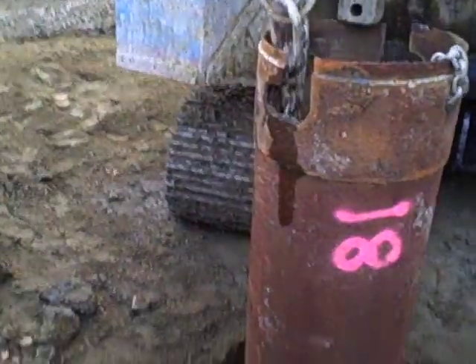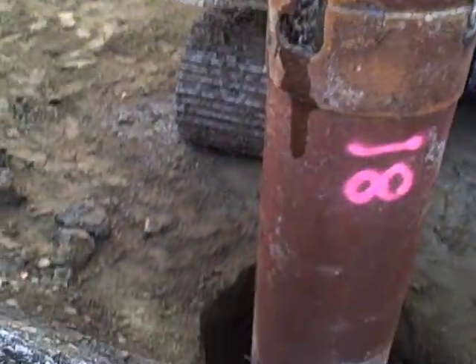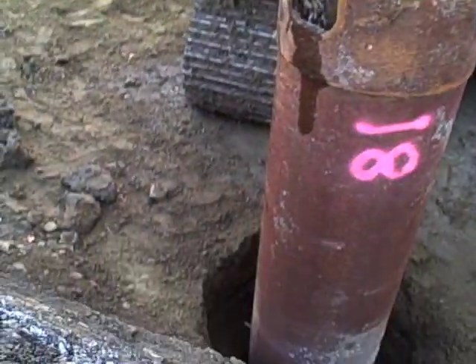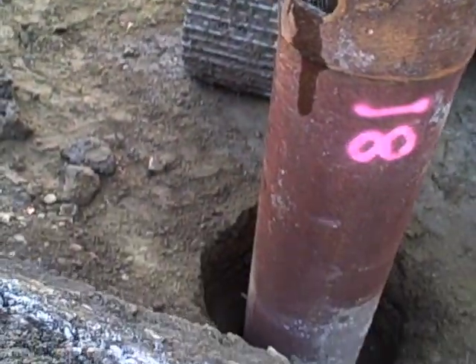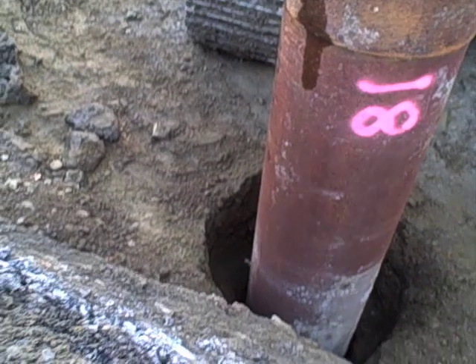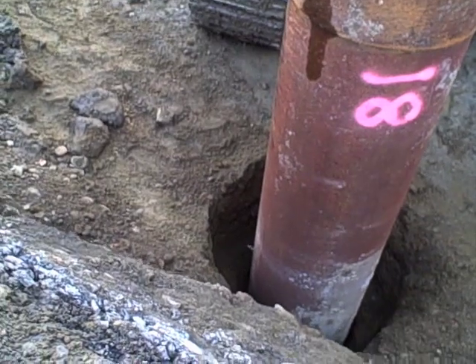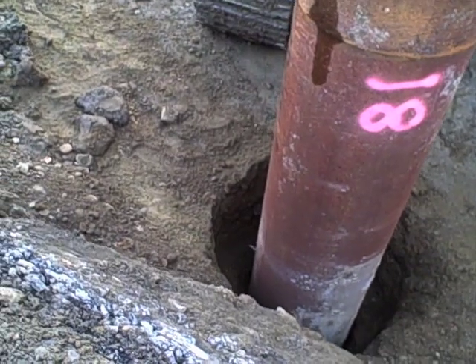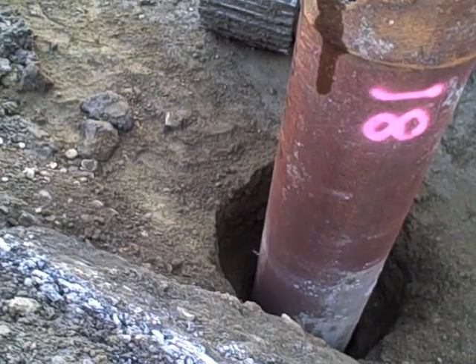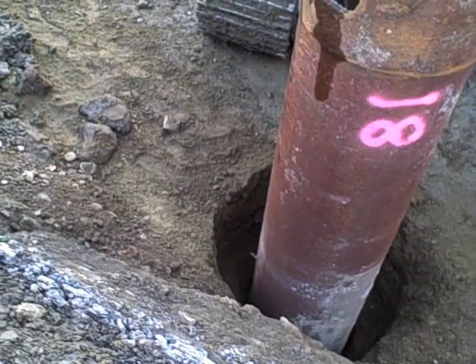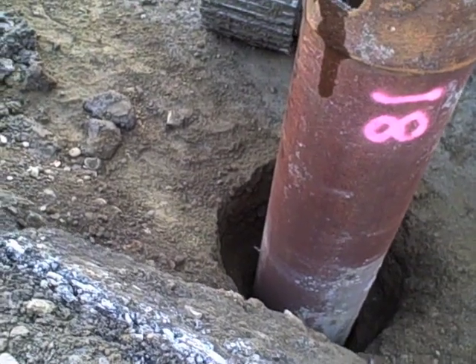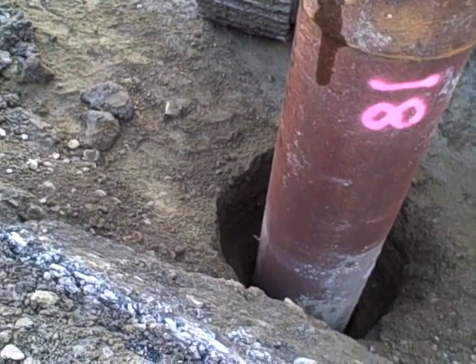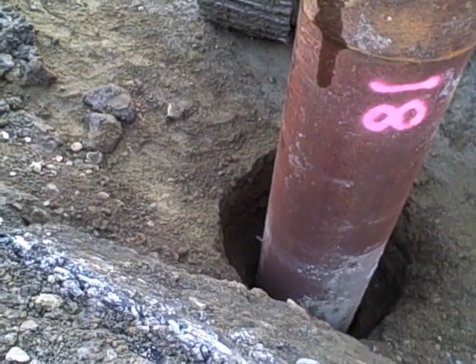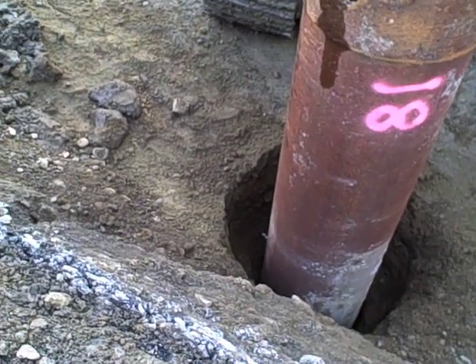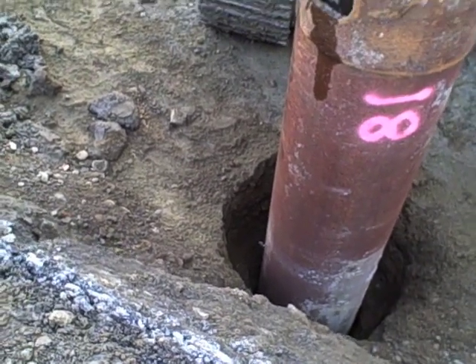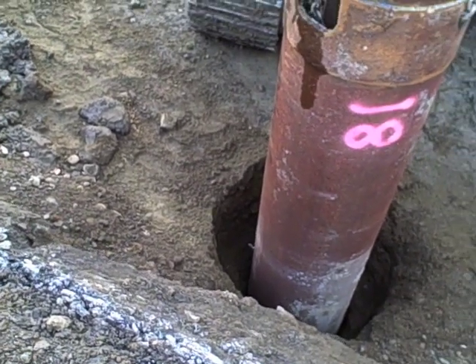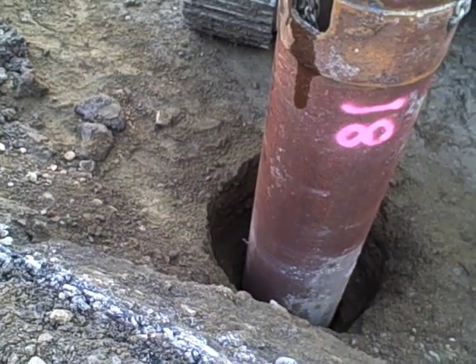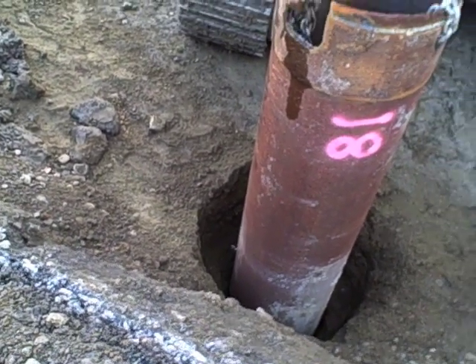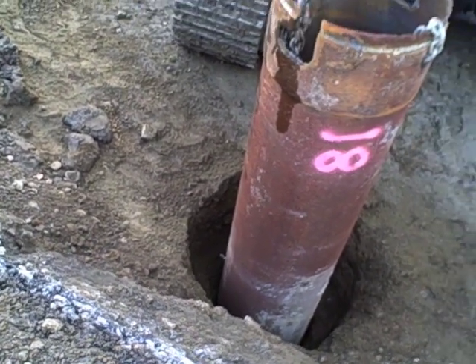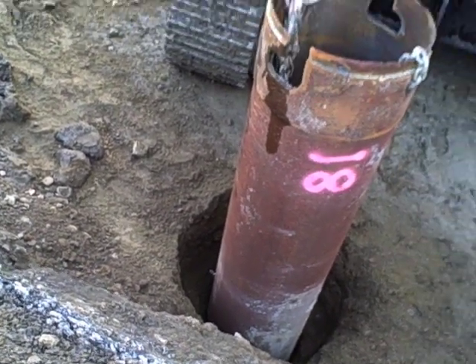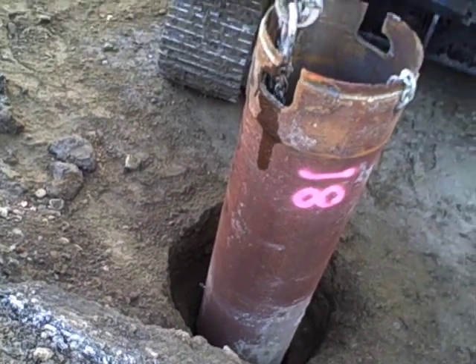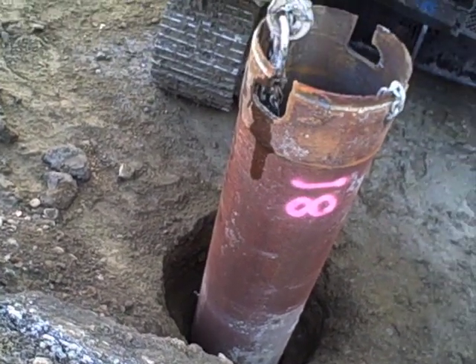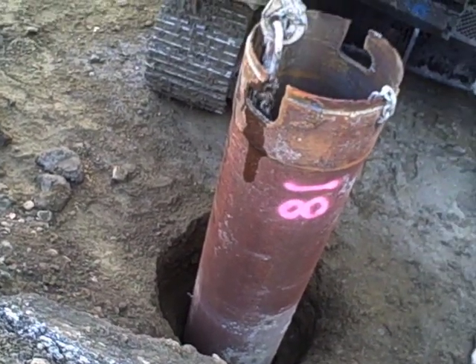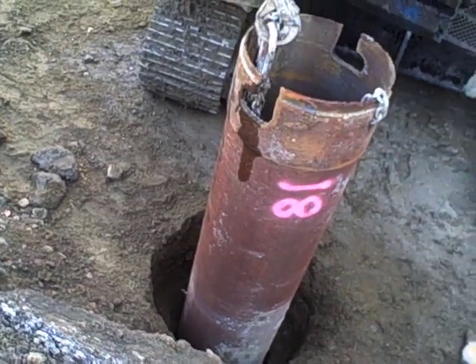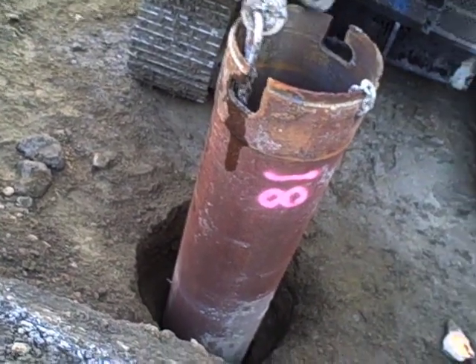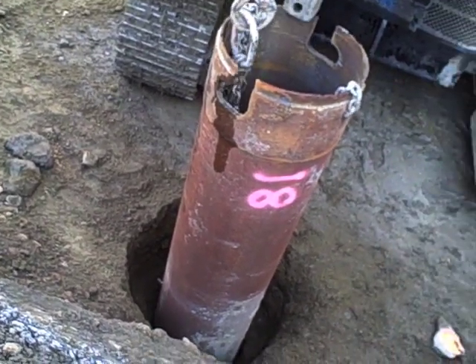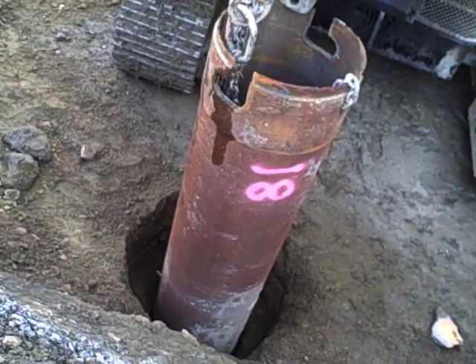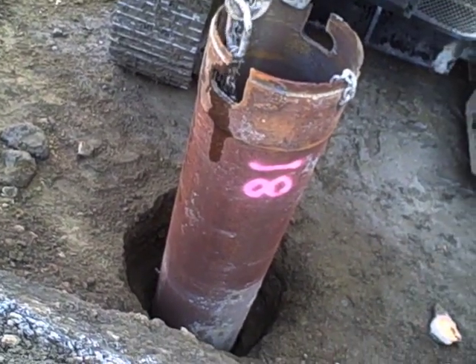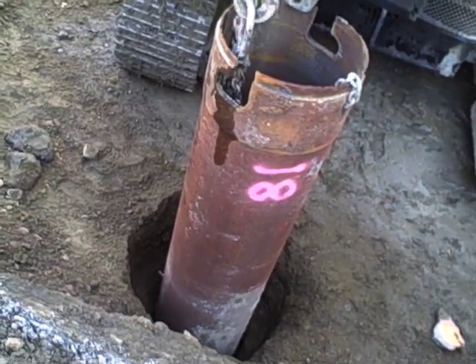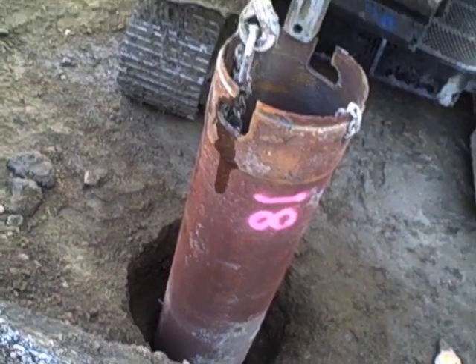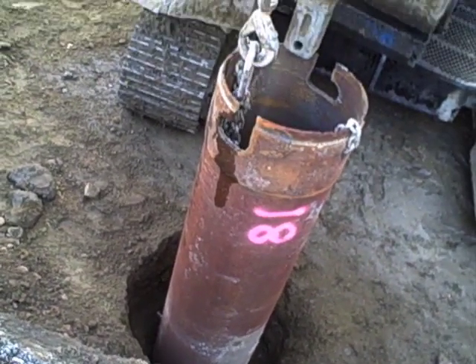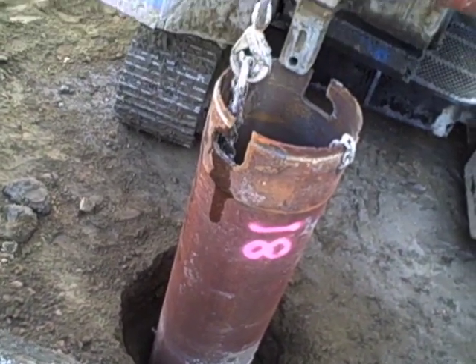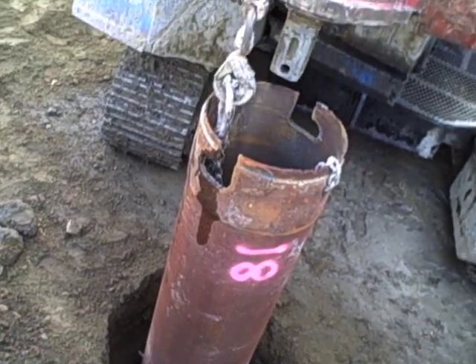Various sleeves are temporarily inserted to keep dirt from collapsing into the hole before the concrete is cast.